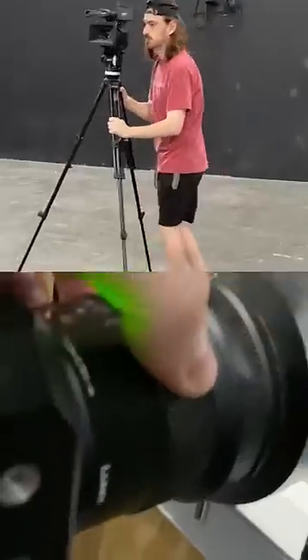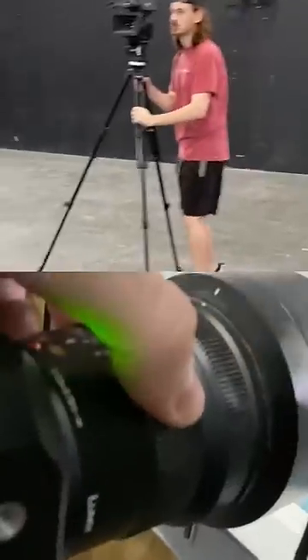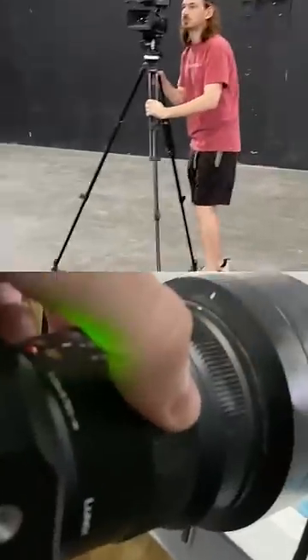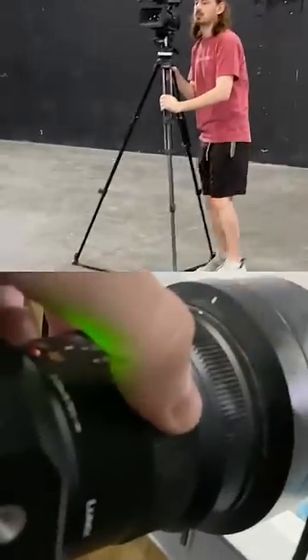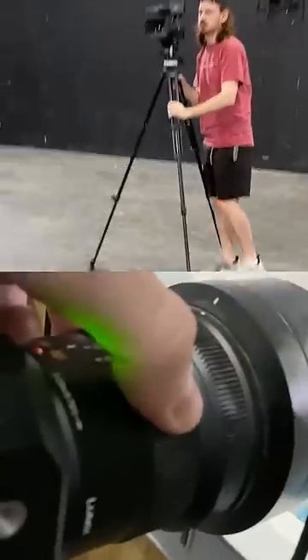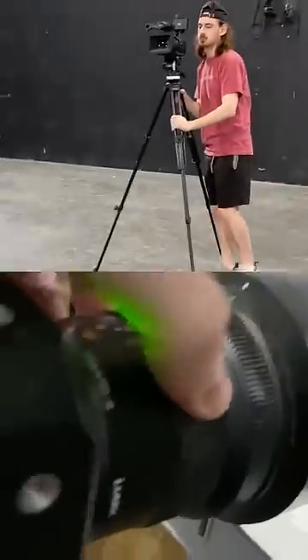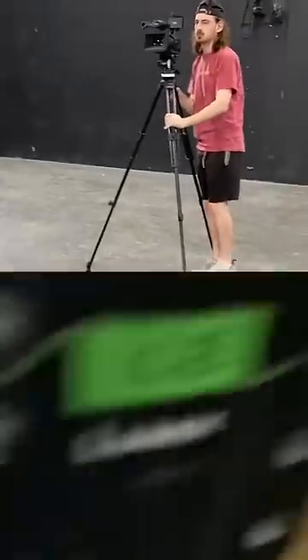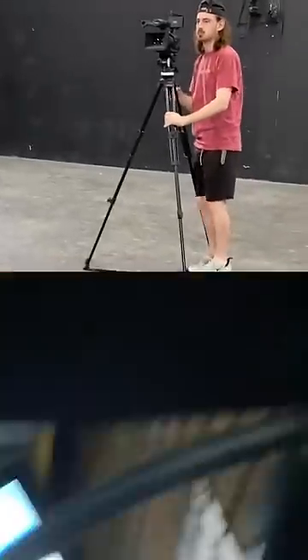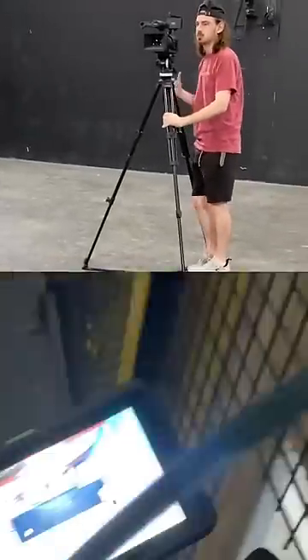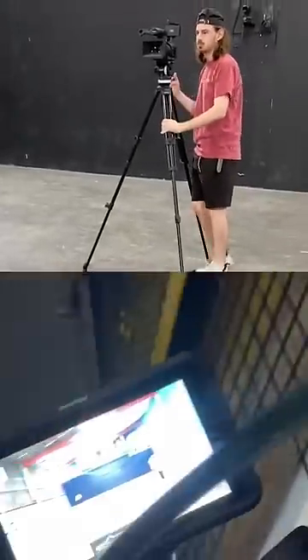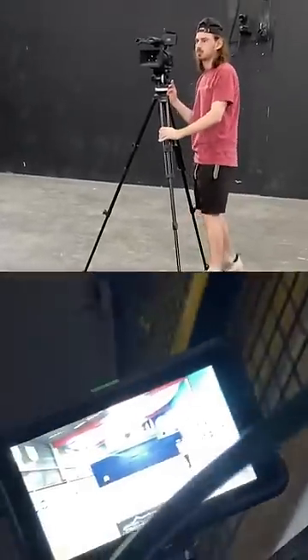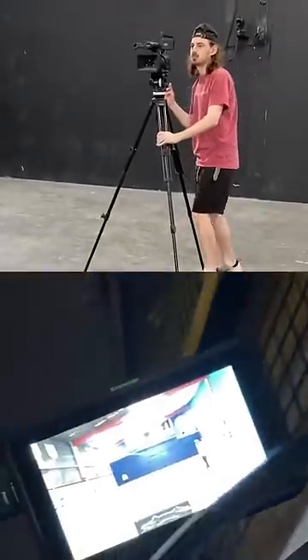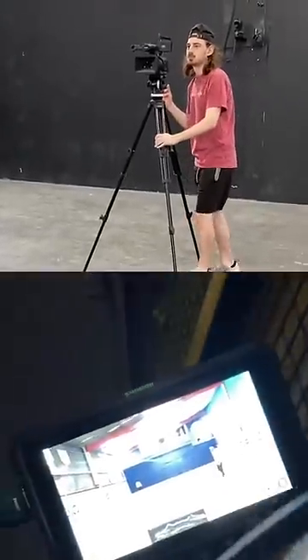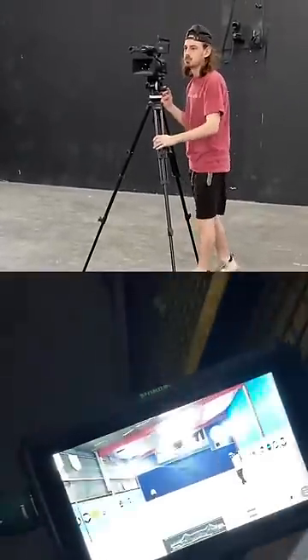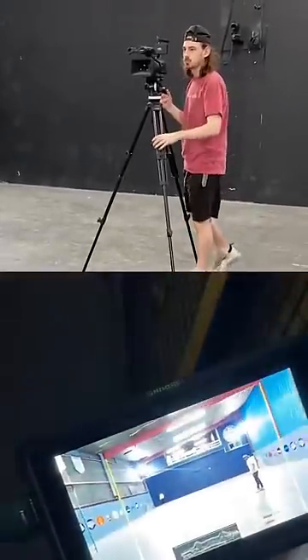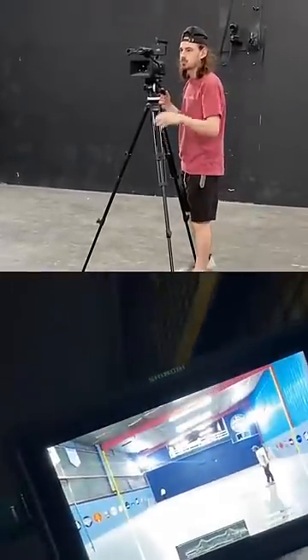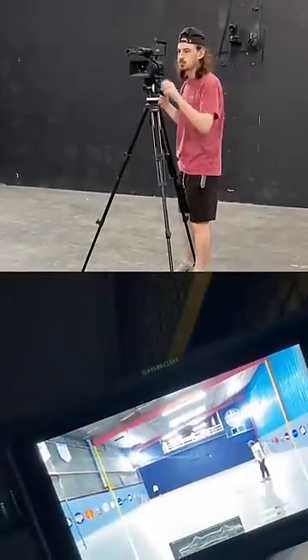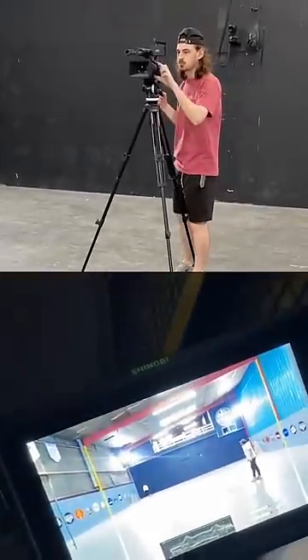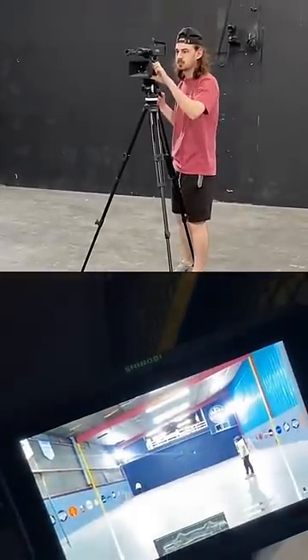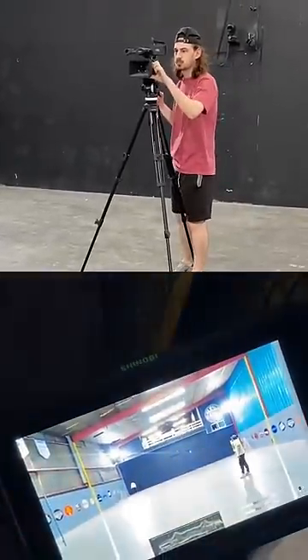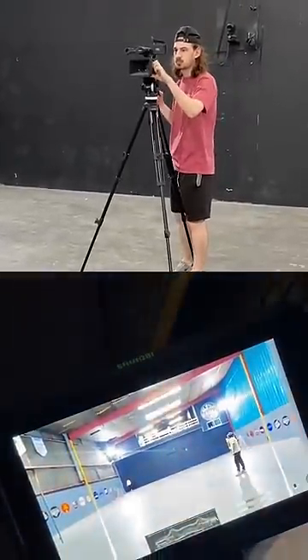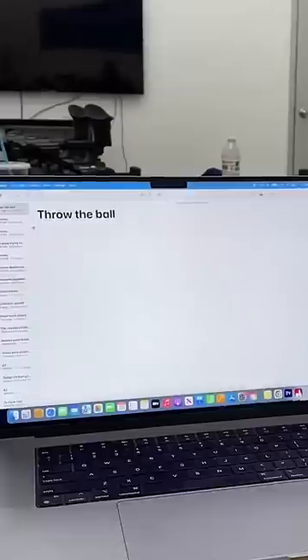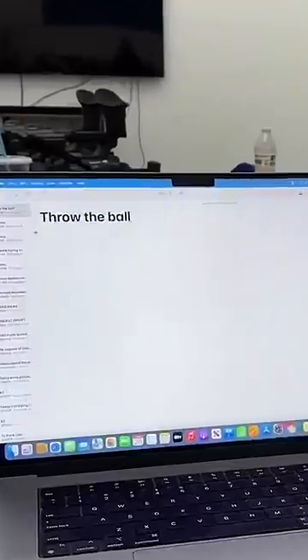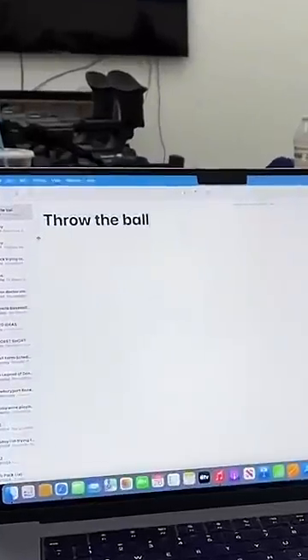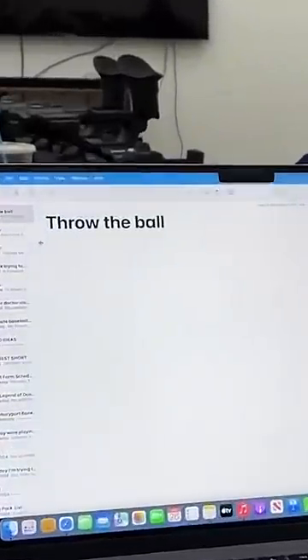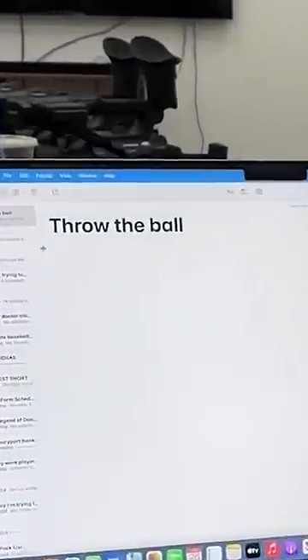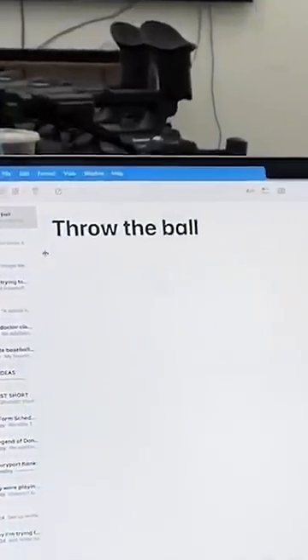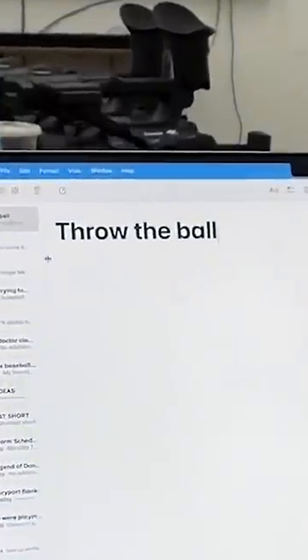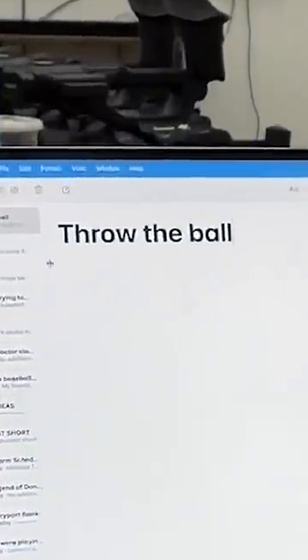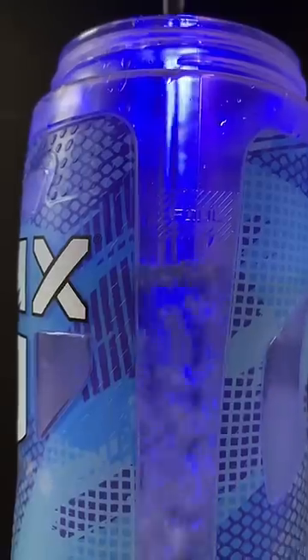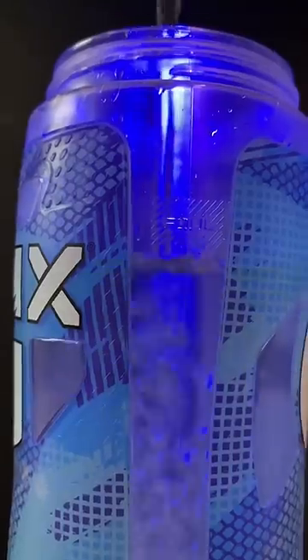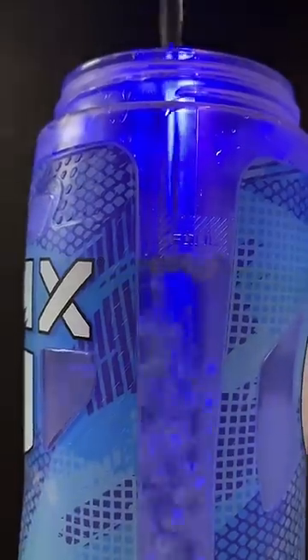Then we'll build all of our tamarigs and set them up for the day. Before we go, I'll review some notes and make sure to hydrate before we film.